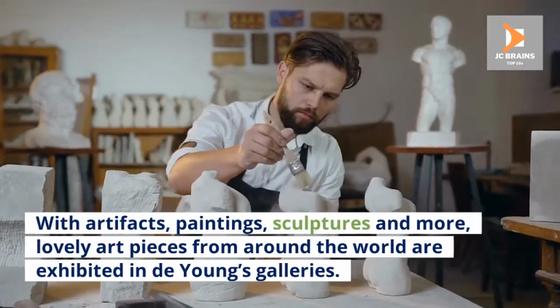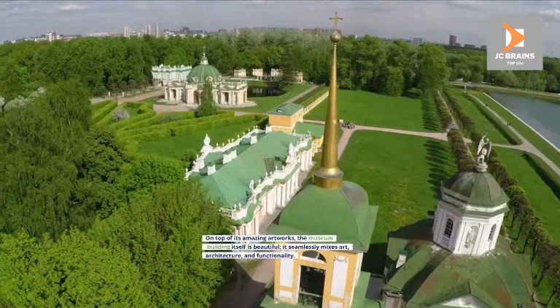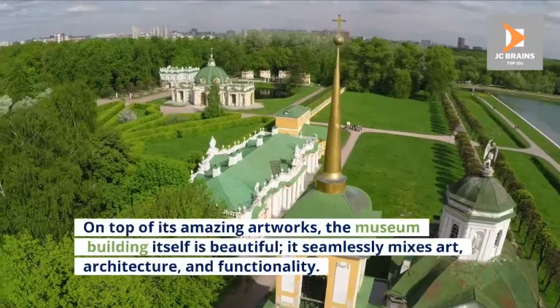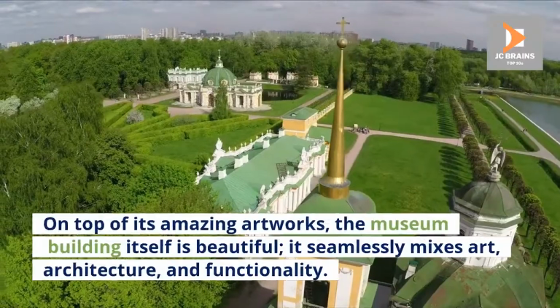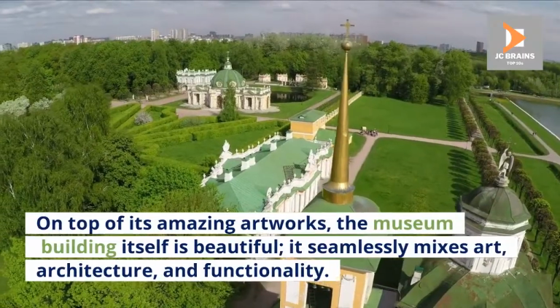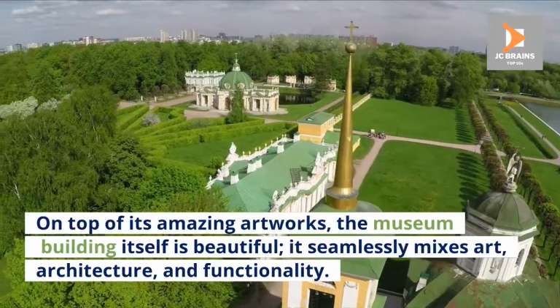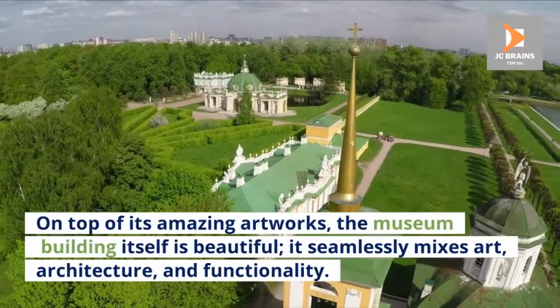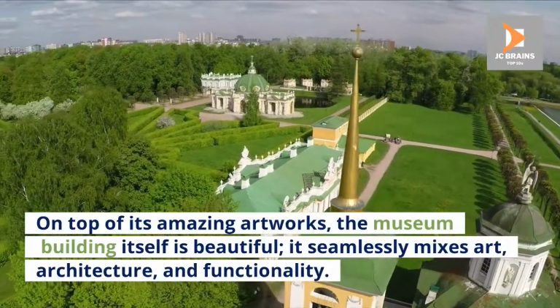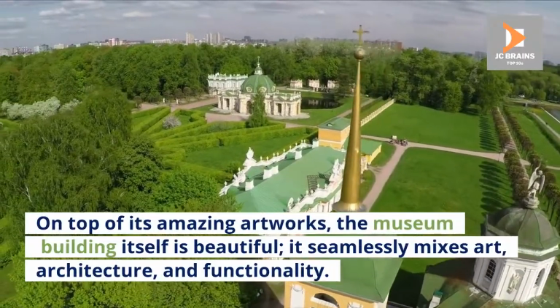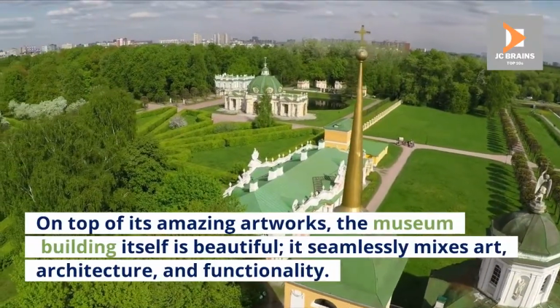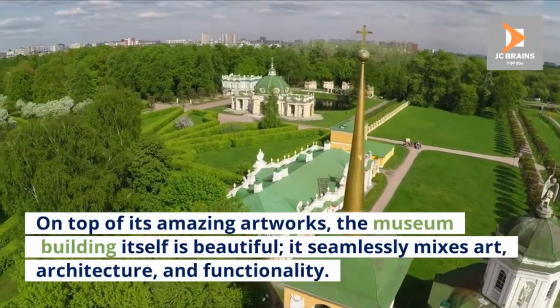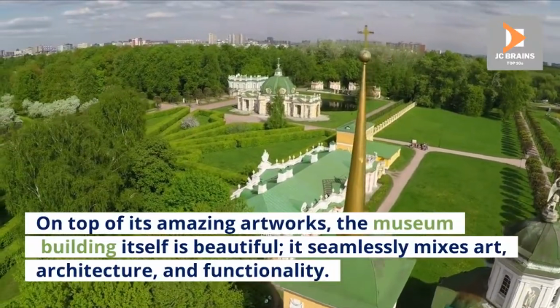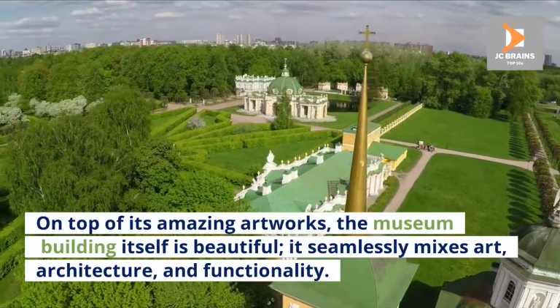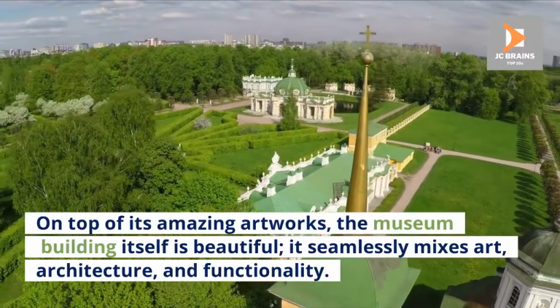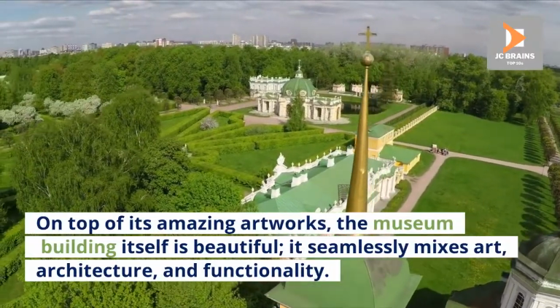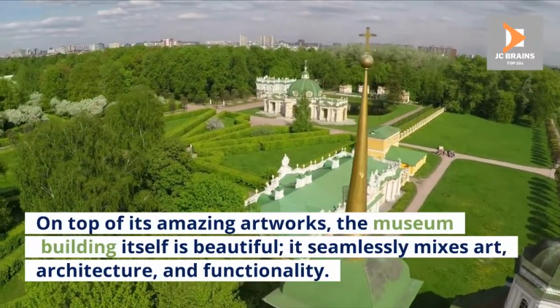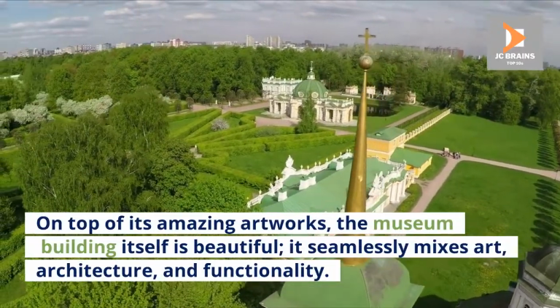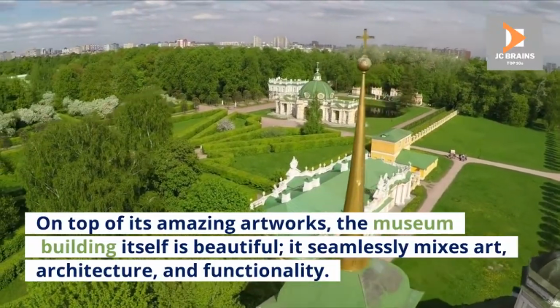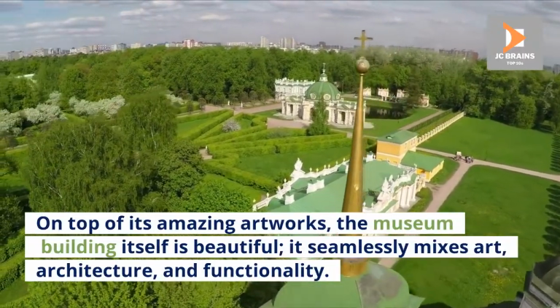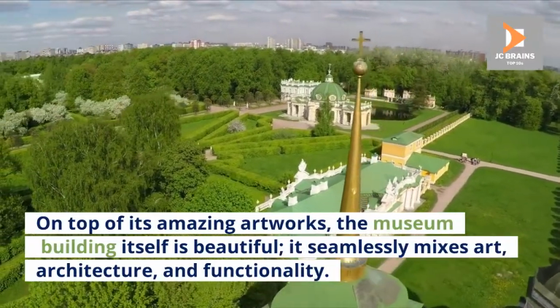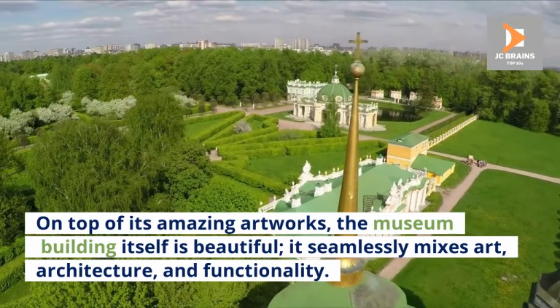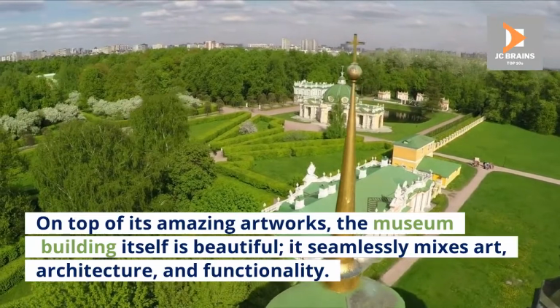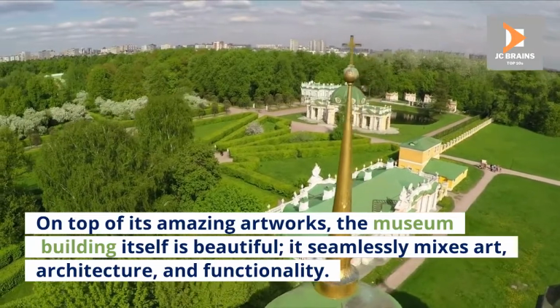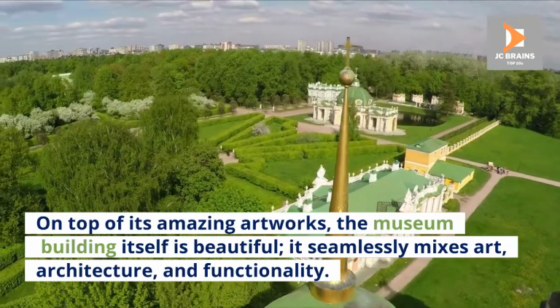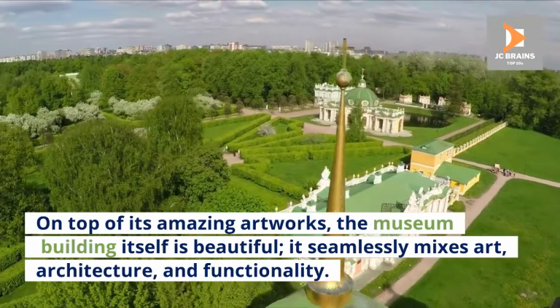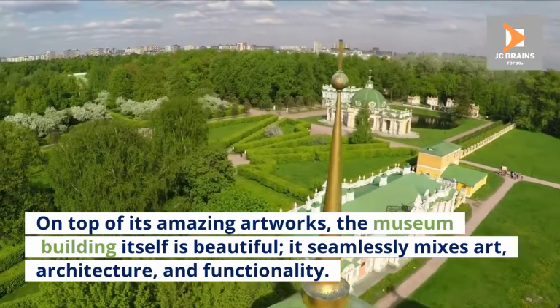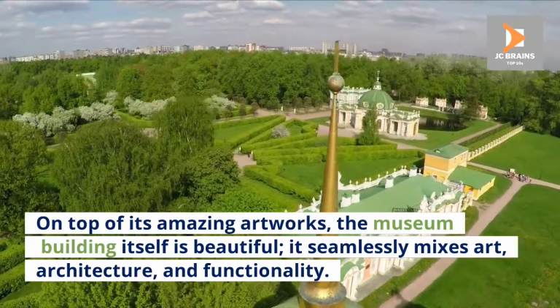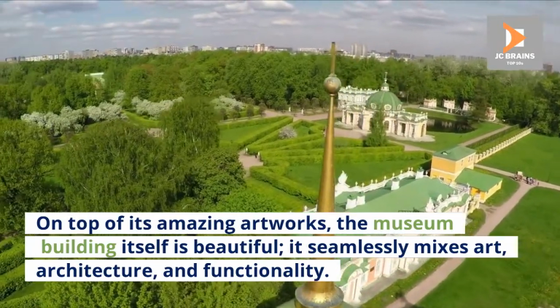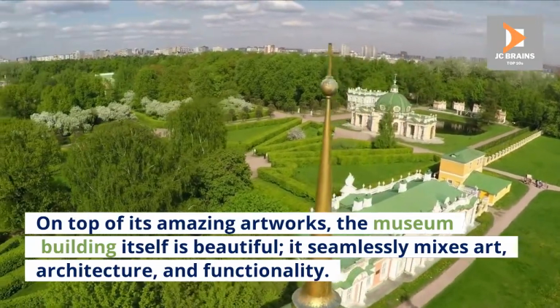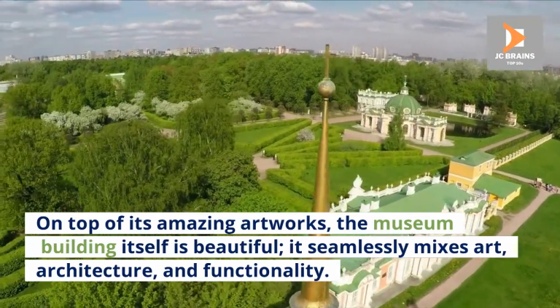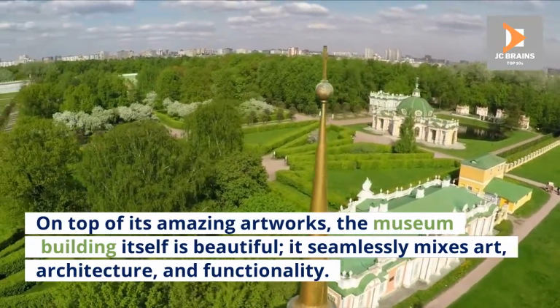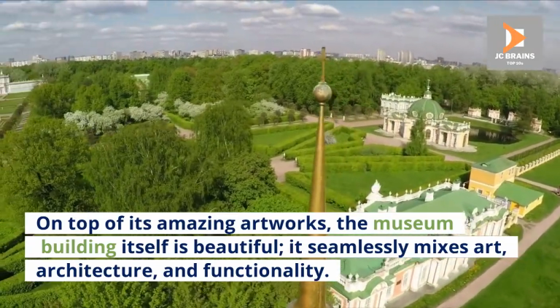On top of its amazing artworks, the museum building itself is beautiful. It seamlessly mixes art, architecture, and functionality.